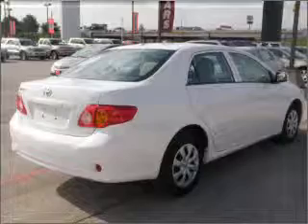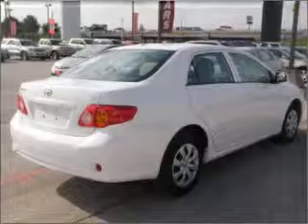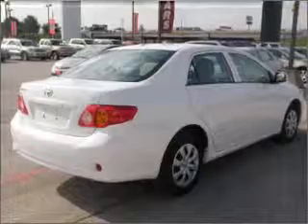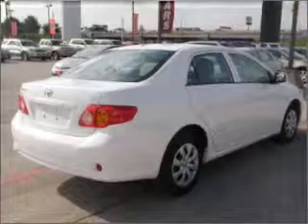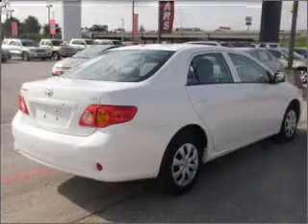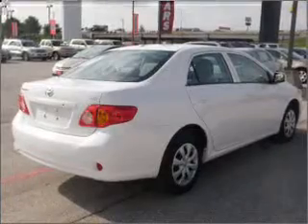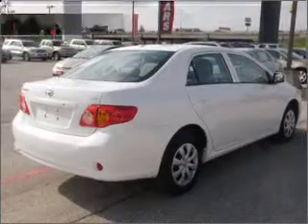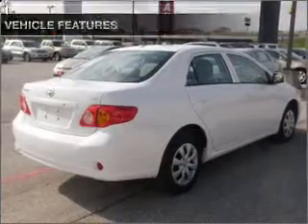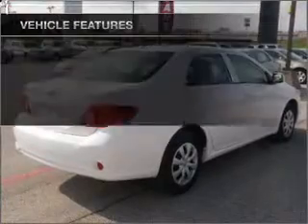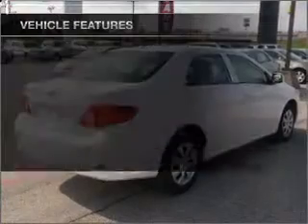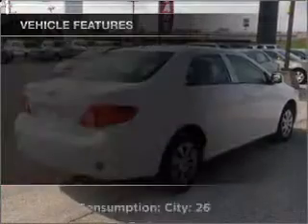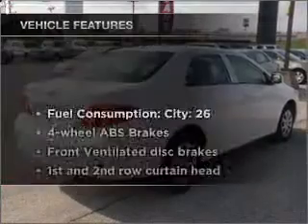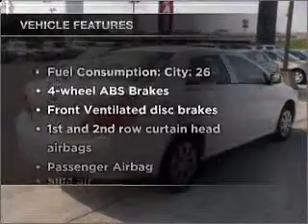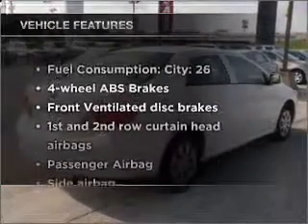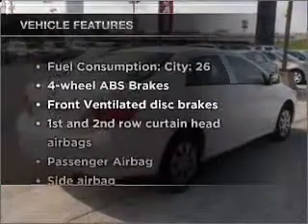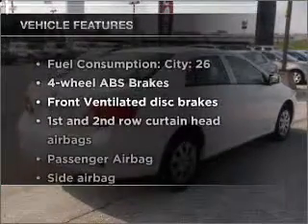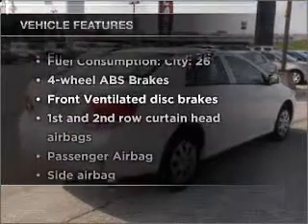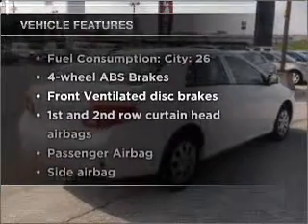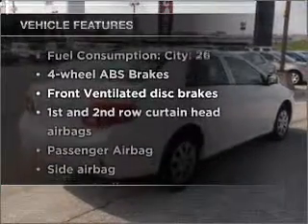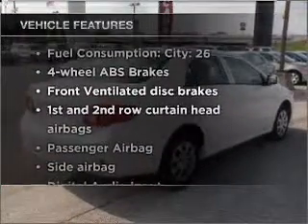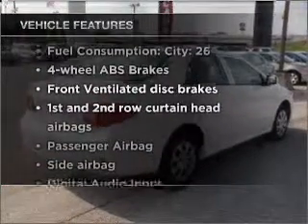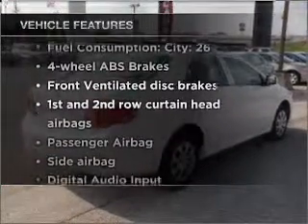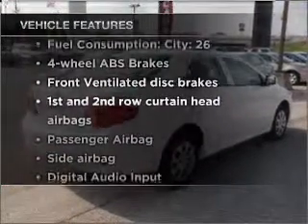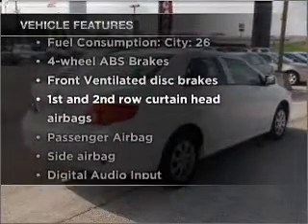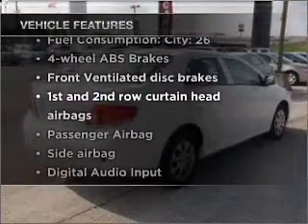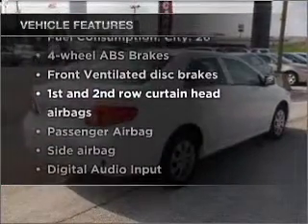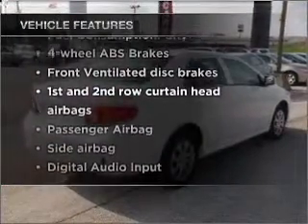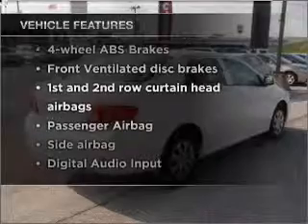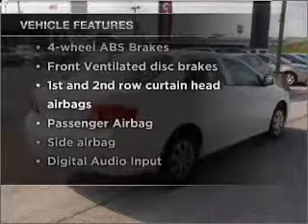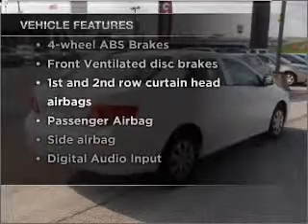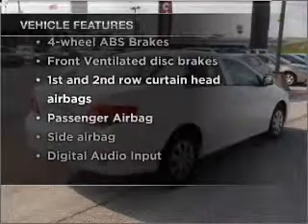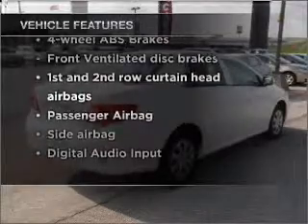You will appreciate the safety feature of anti-lock brakes, and with these notable features, you won't want to miss out on the opportunity to own this amazing vehicle.